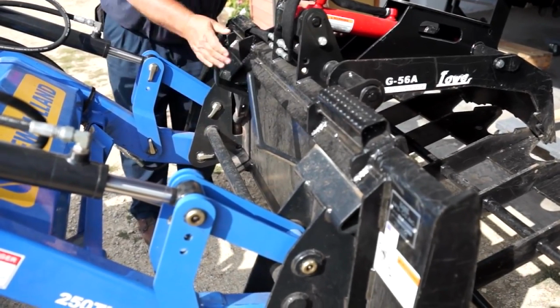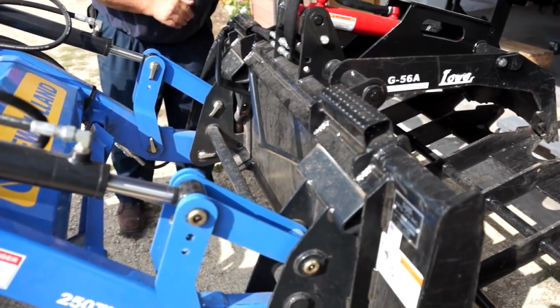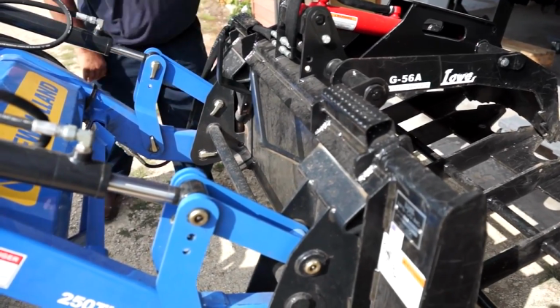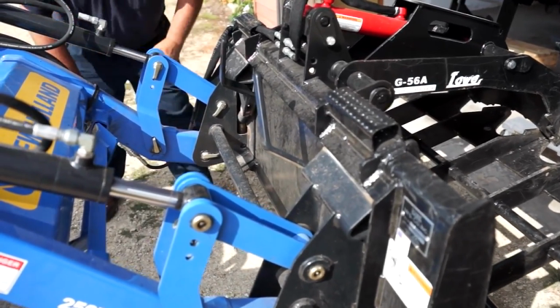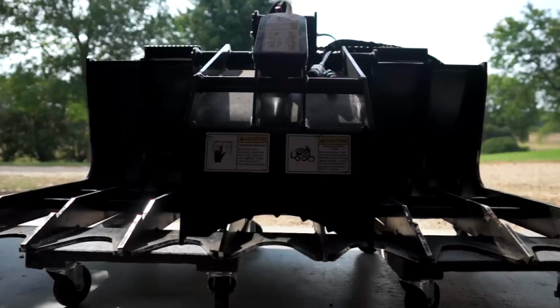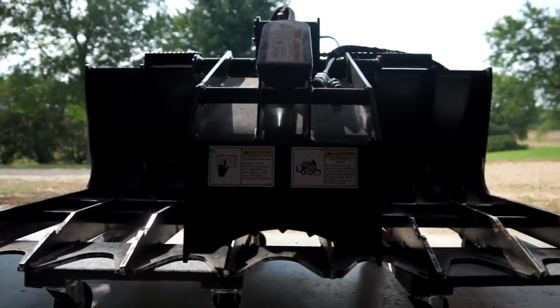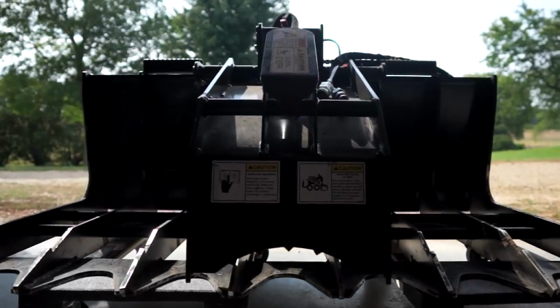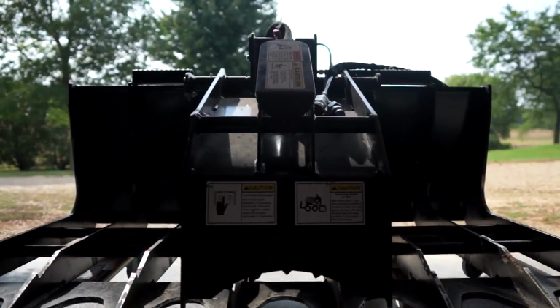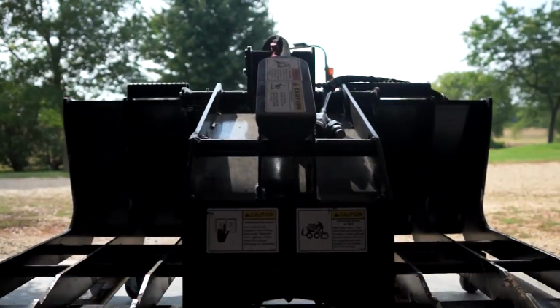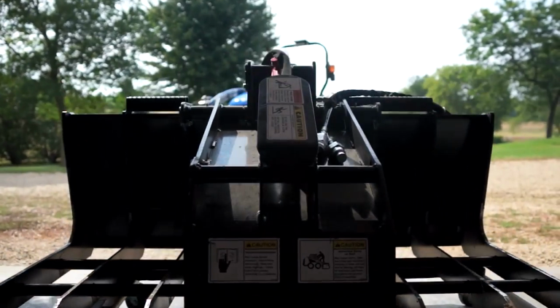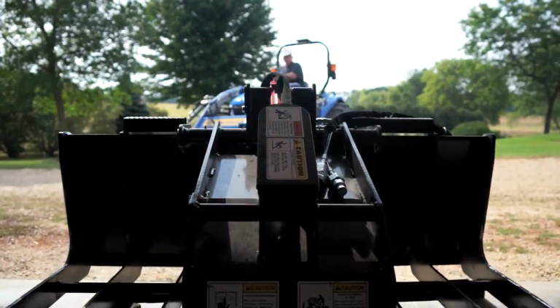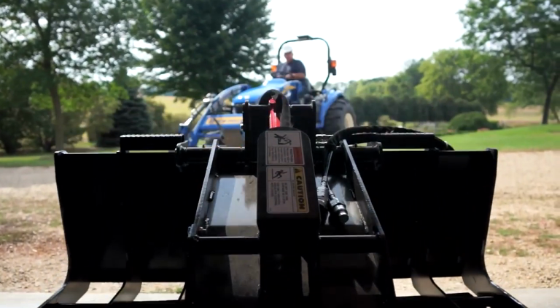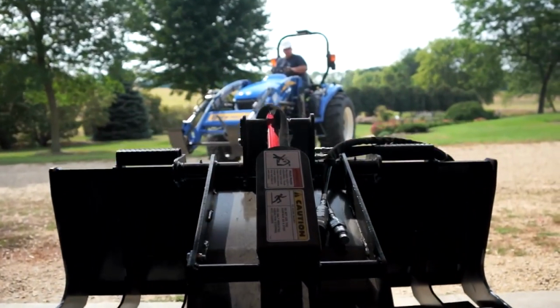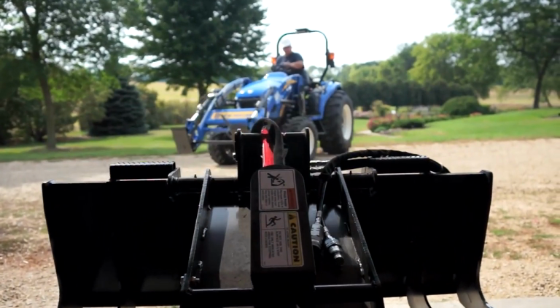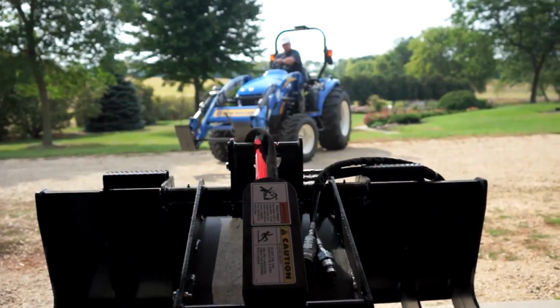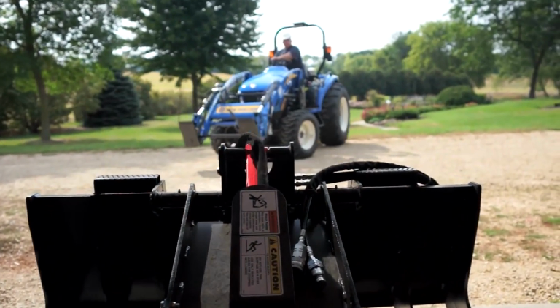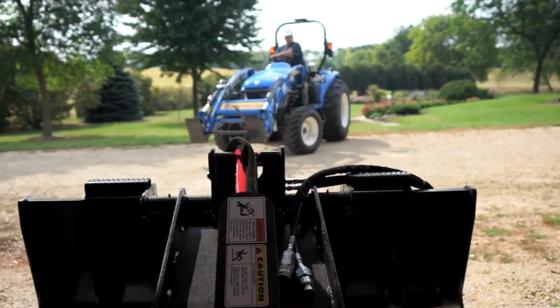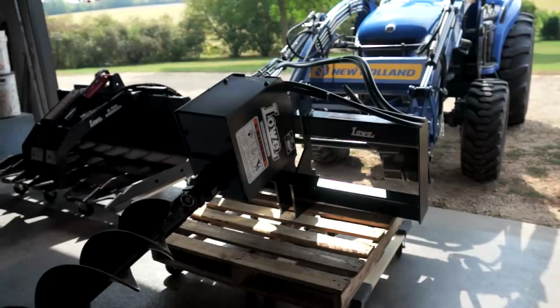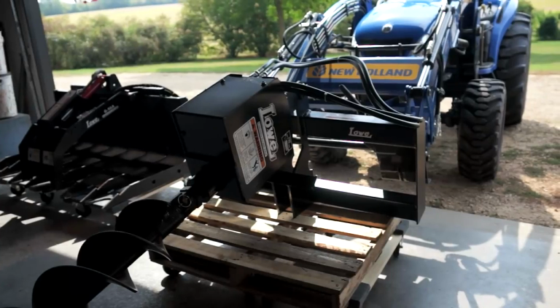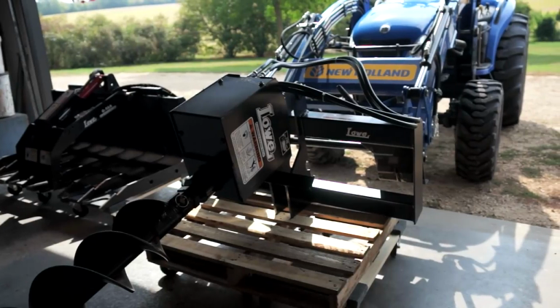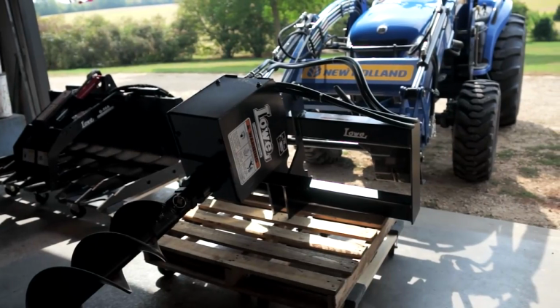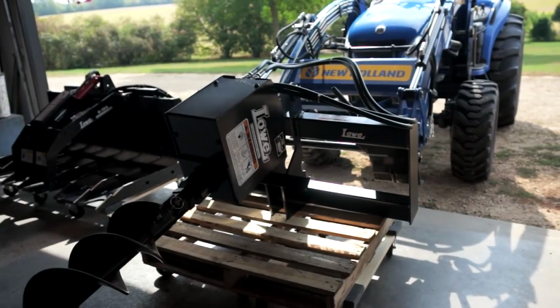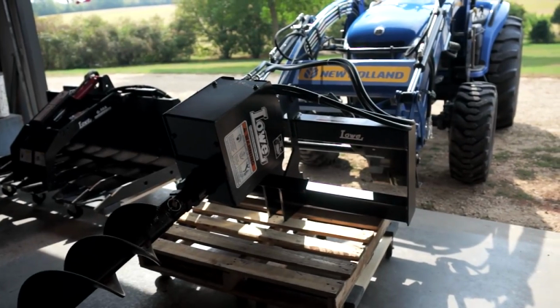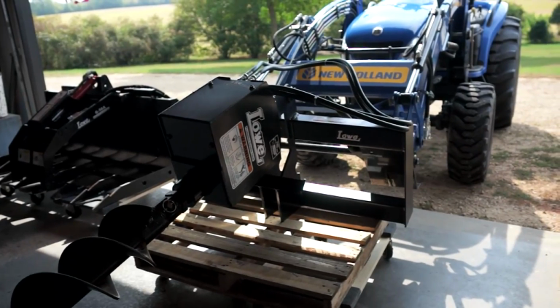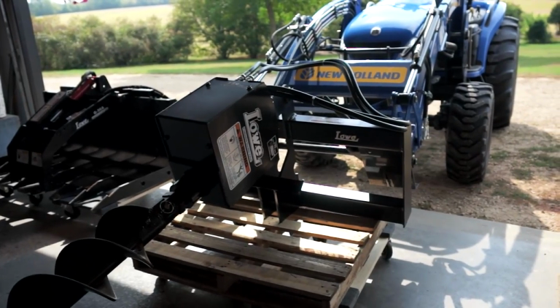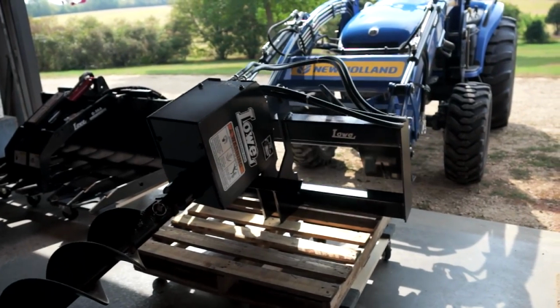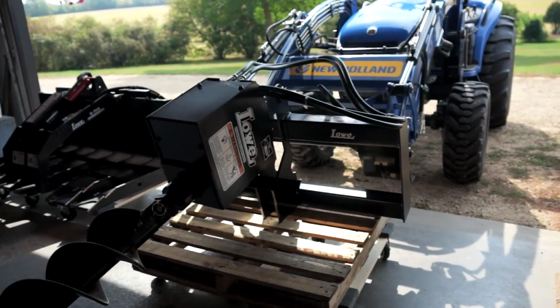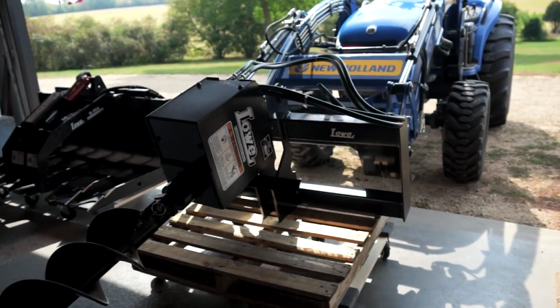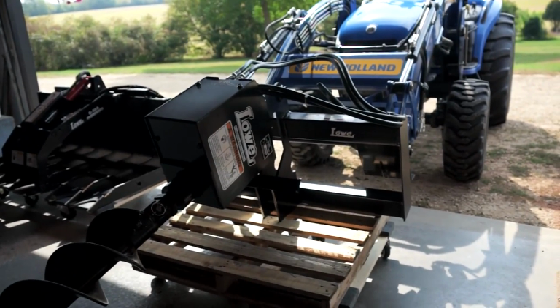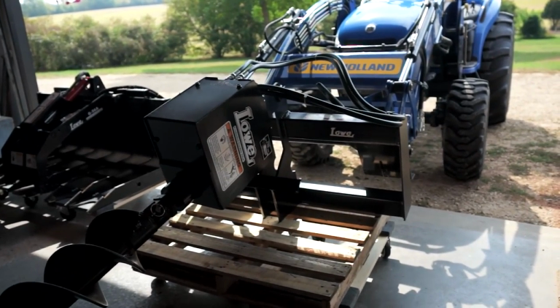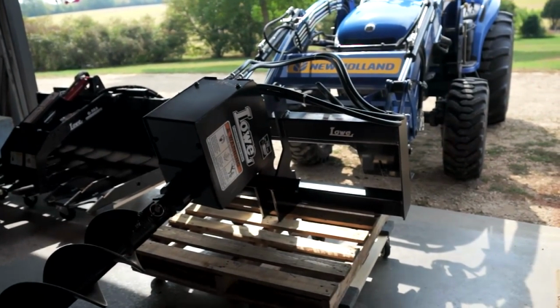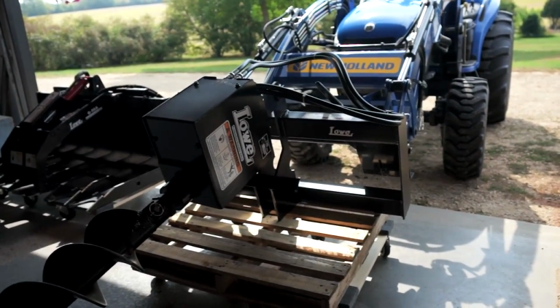With the quick attach, we can drop the grapple, we can hook up the auger, and the rest is history, as they say.